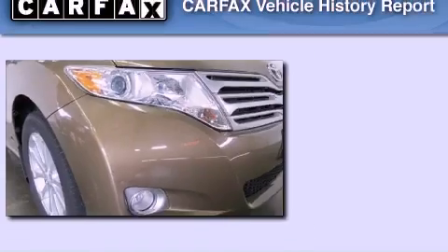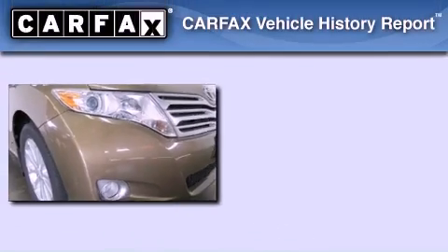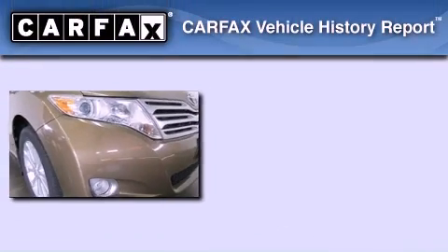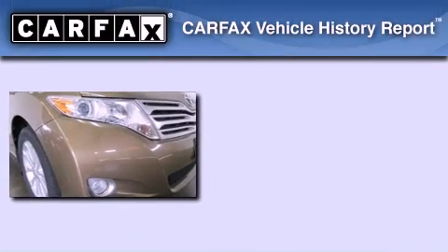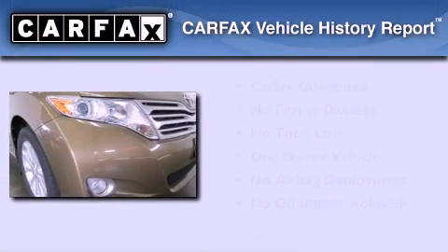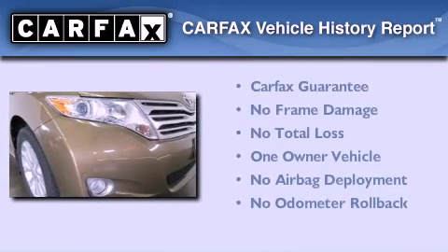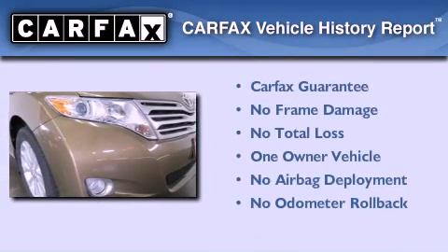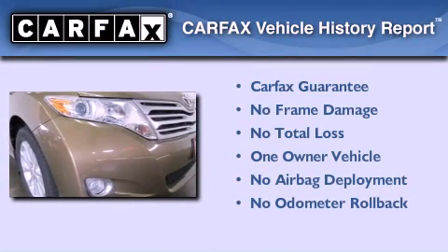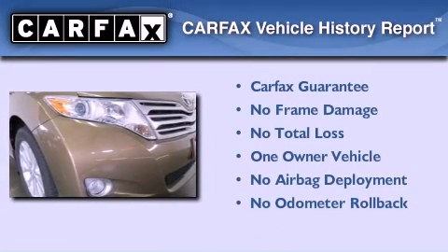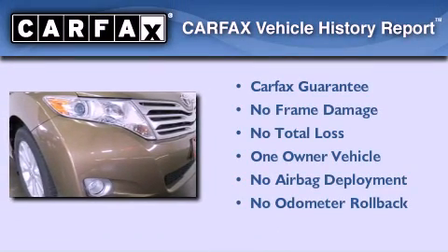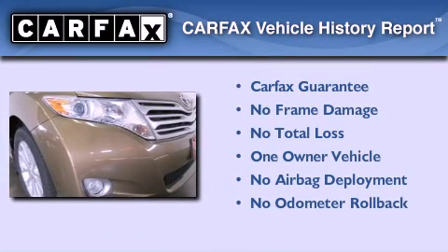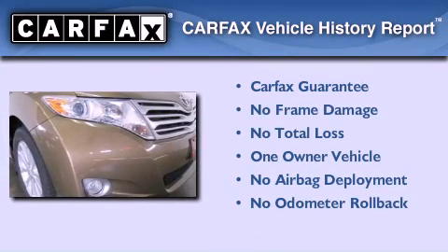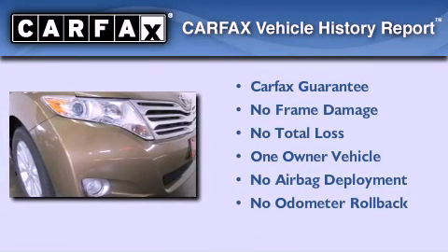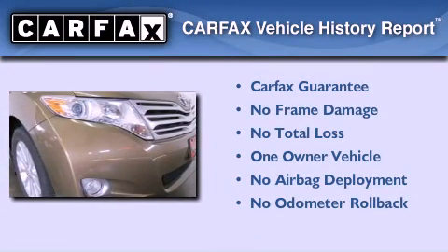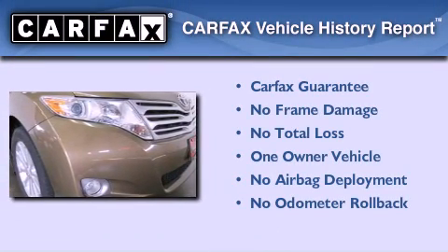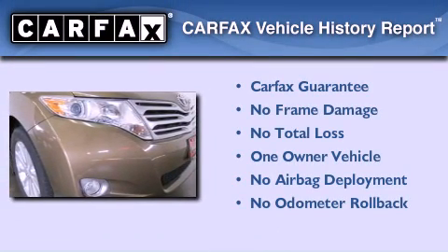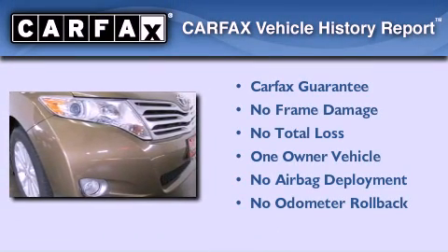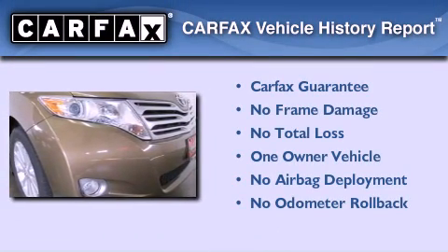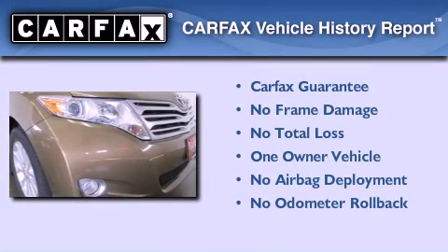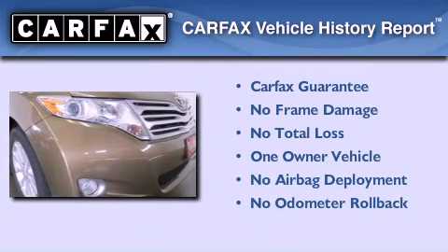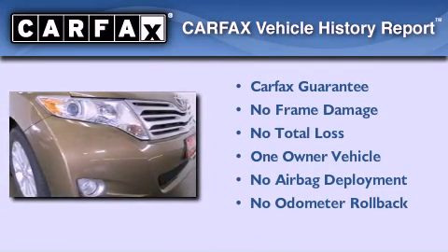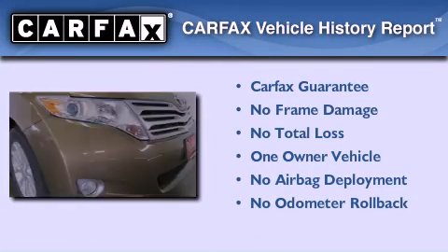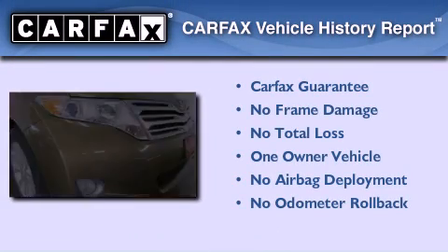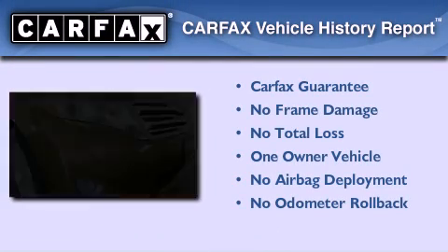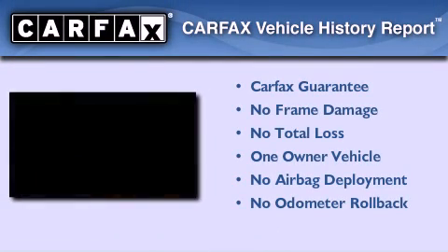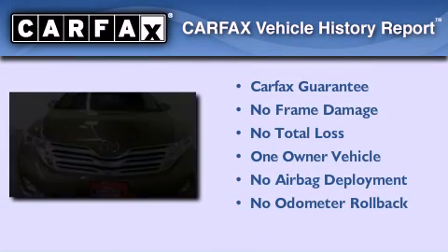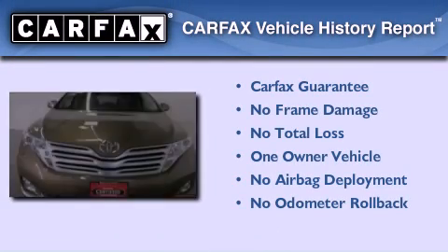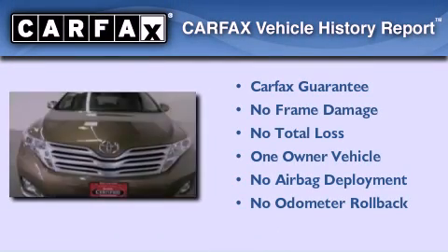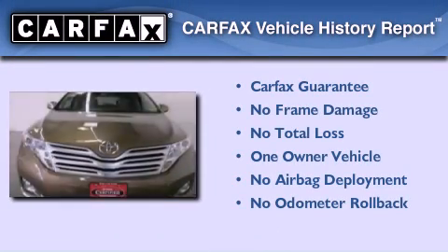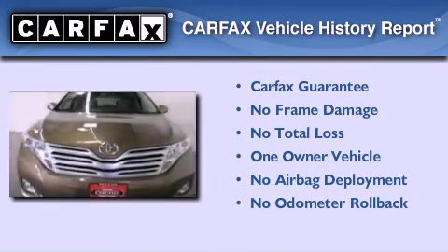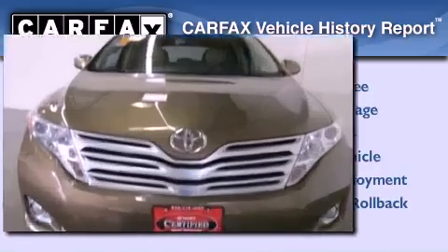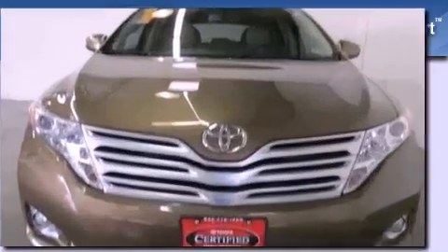This crossover has had only one owner, and it qualifies for the Carfax Buyback Guarantee.